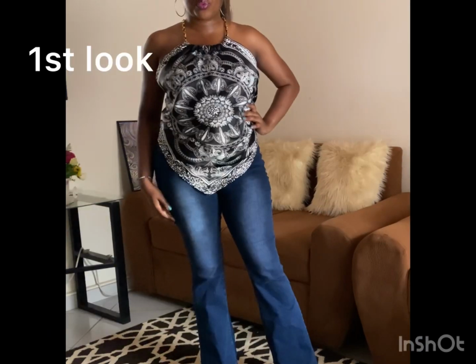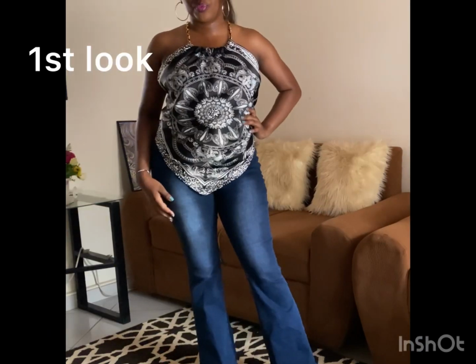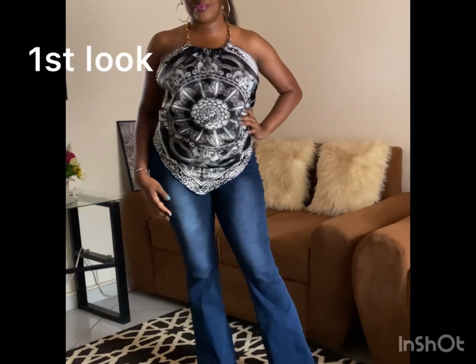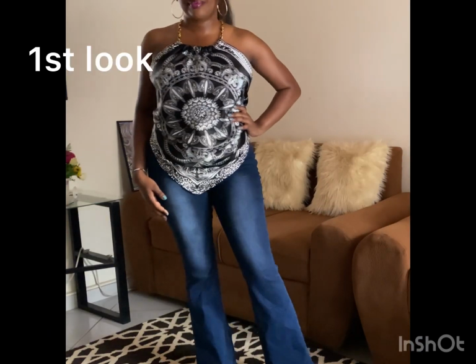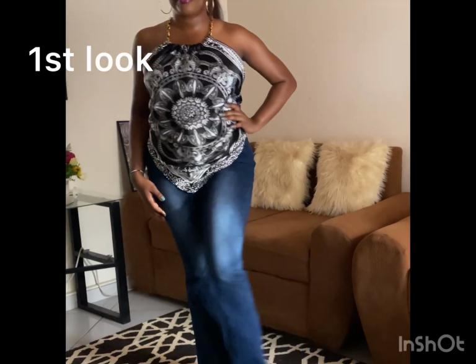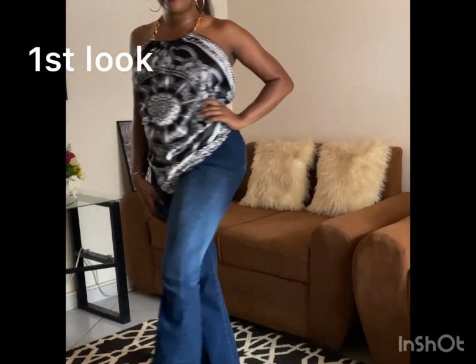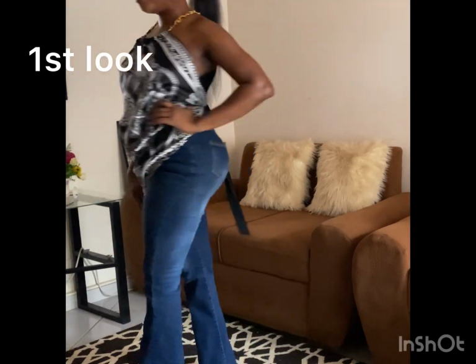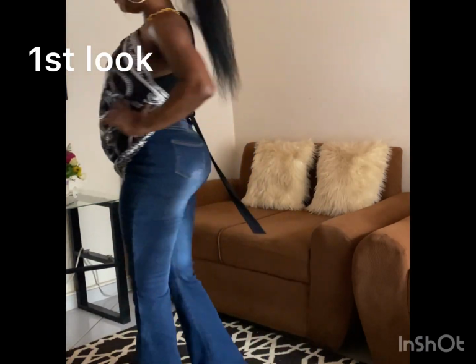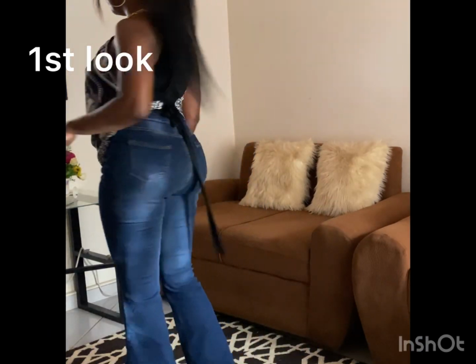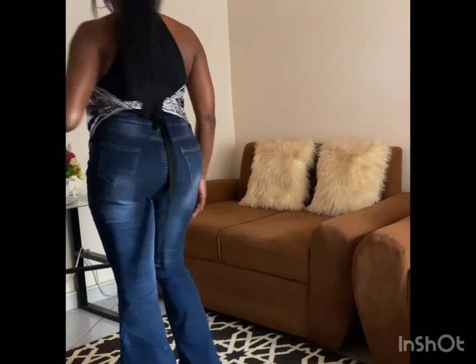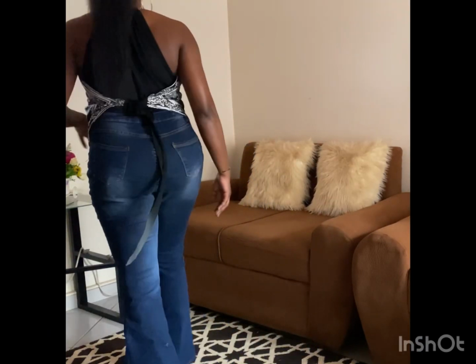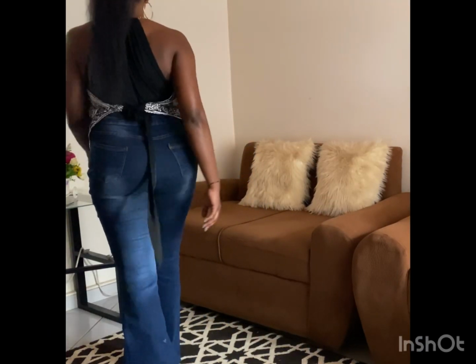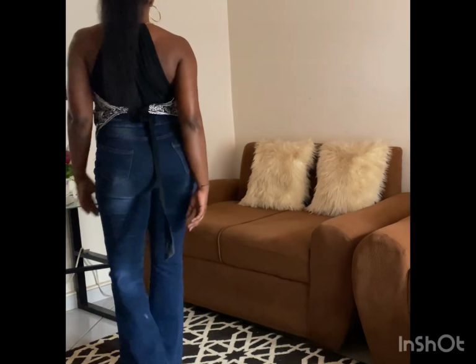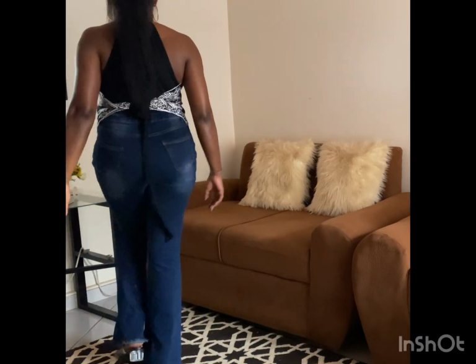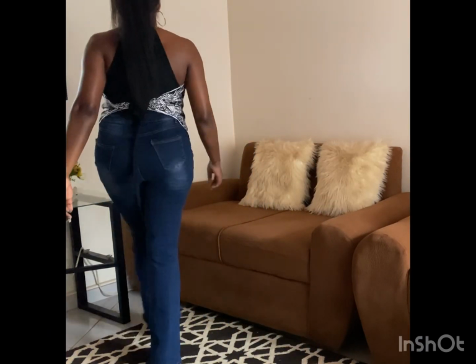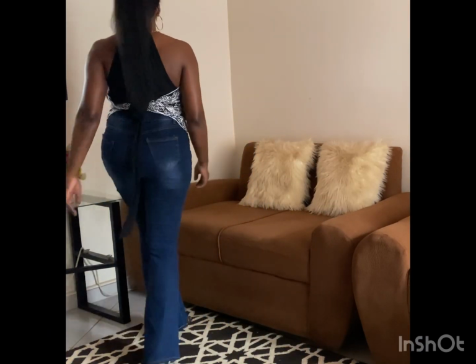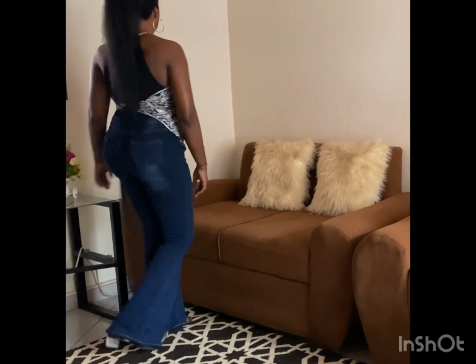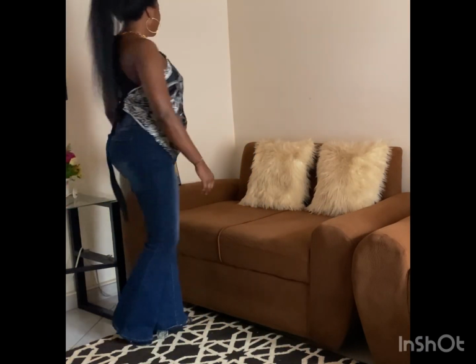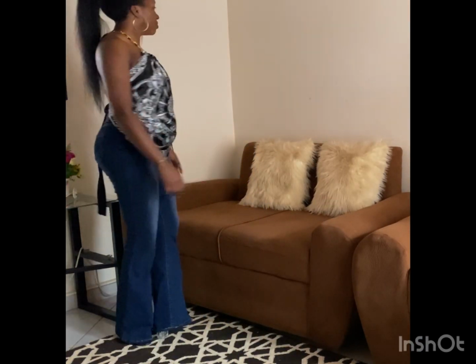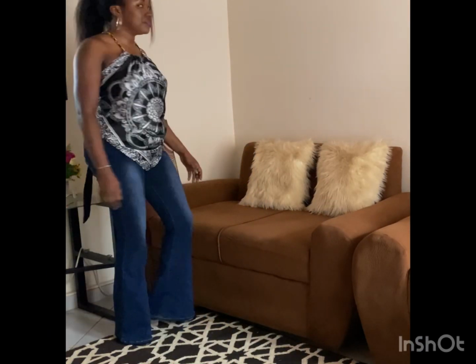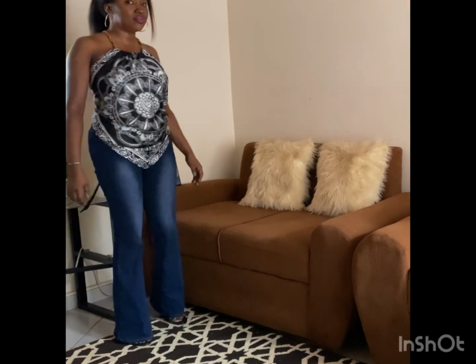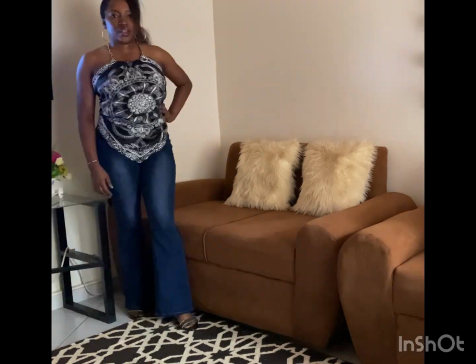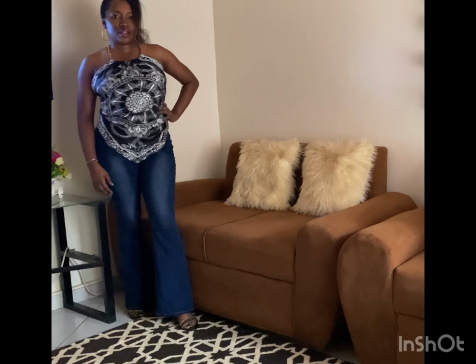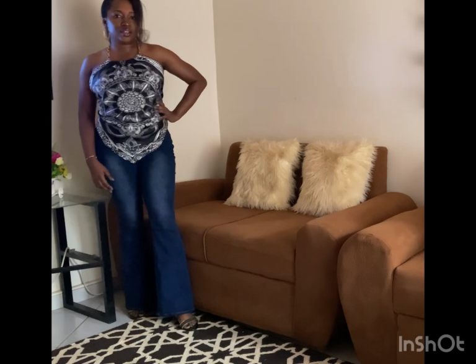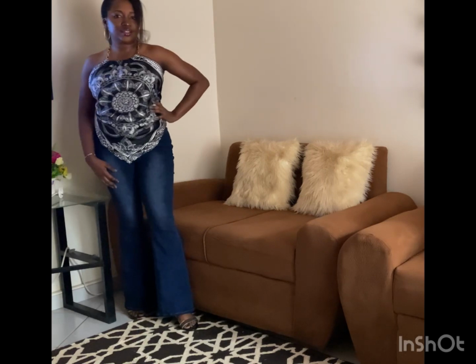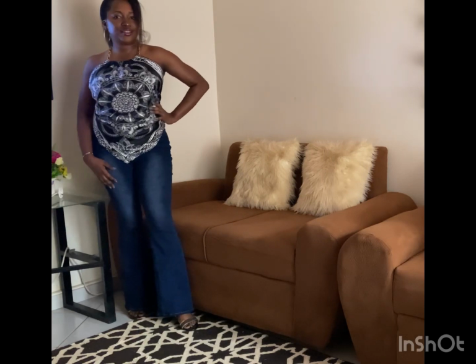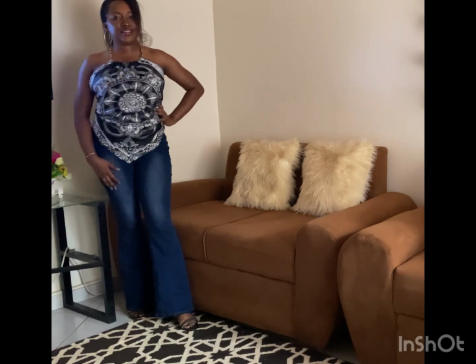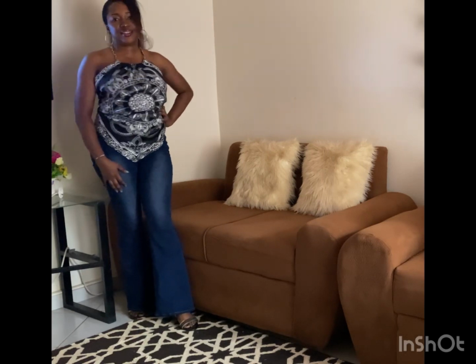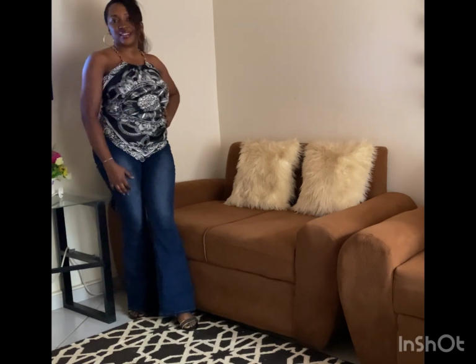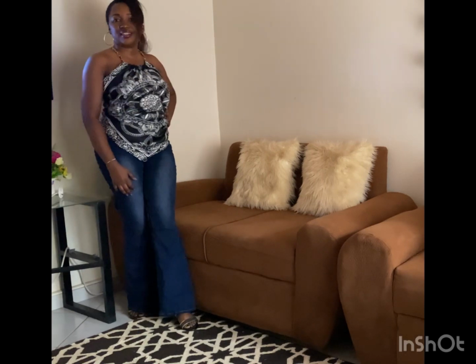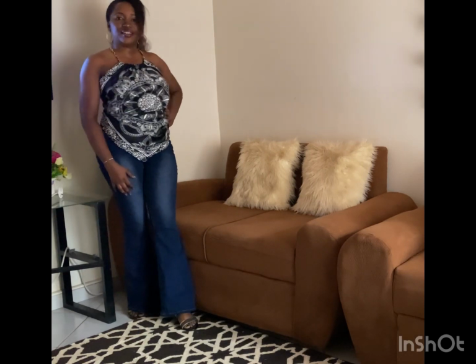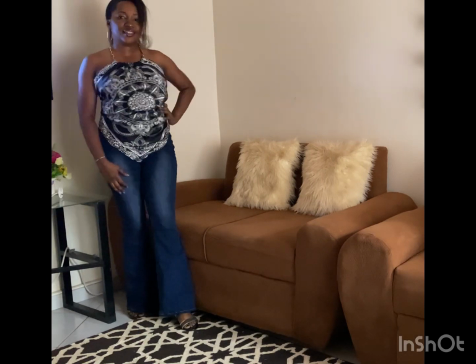First look, we are pairing the jean with a scarf blouse. This is very casual.